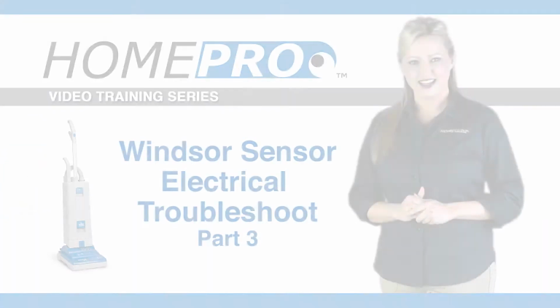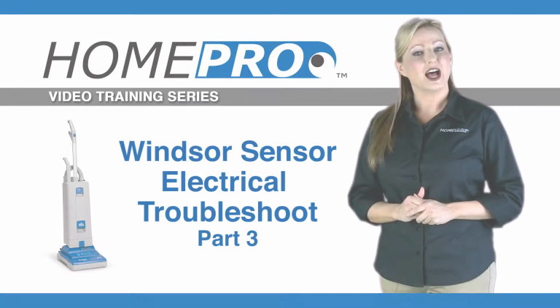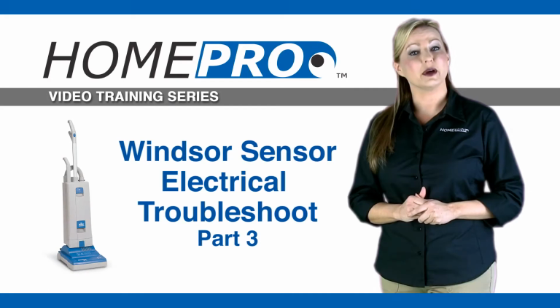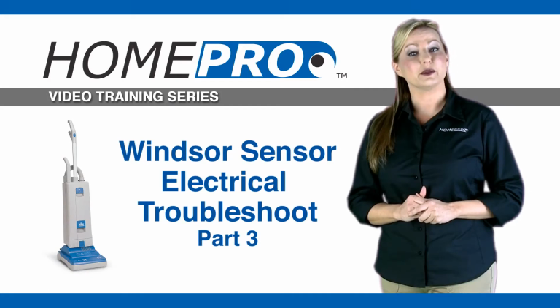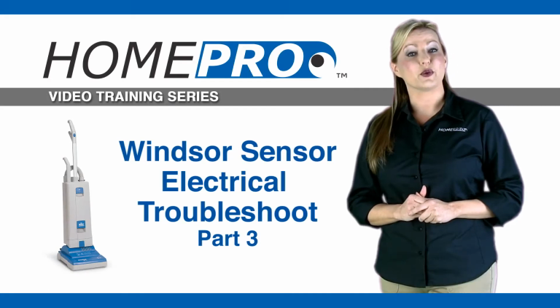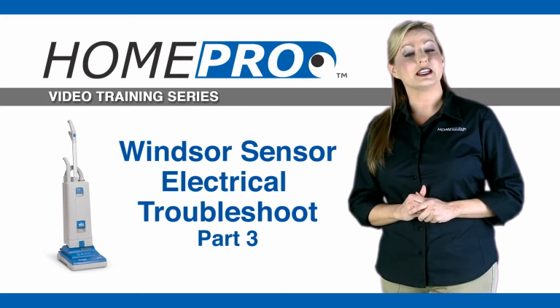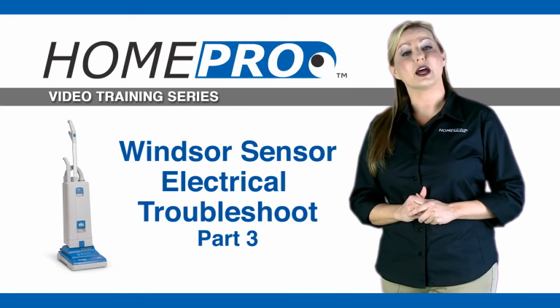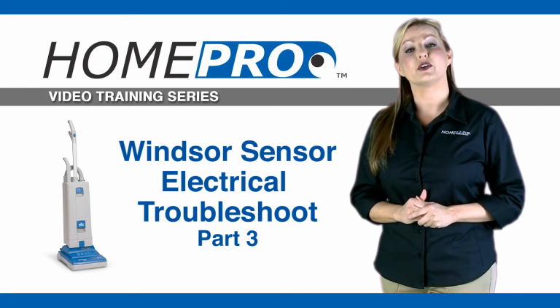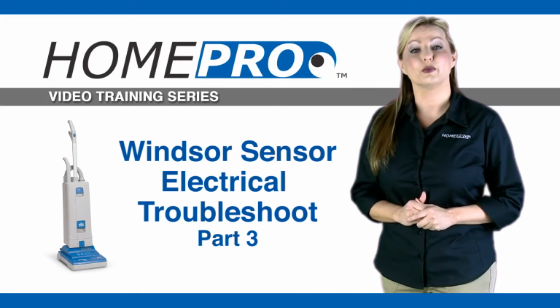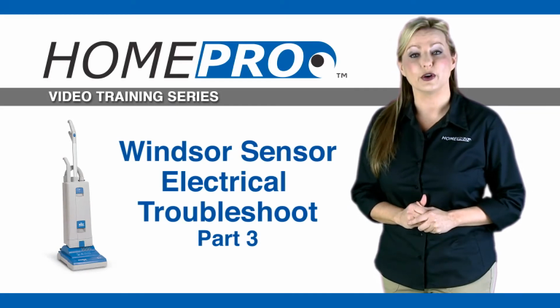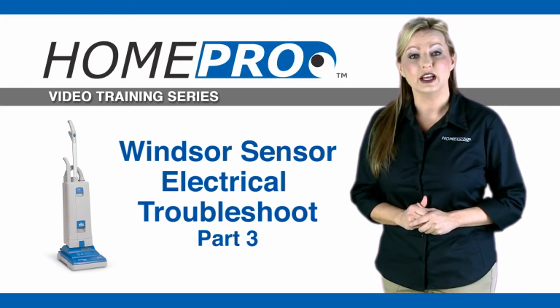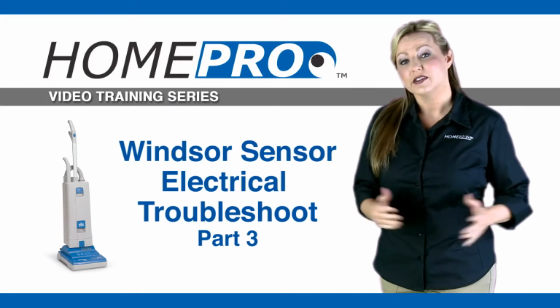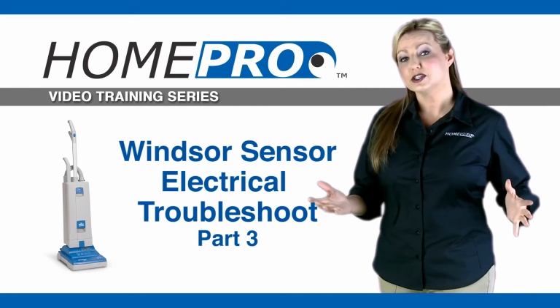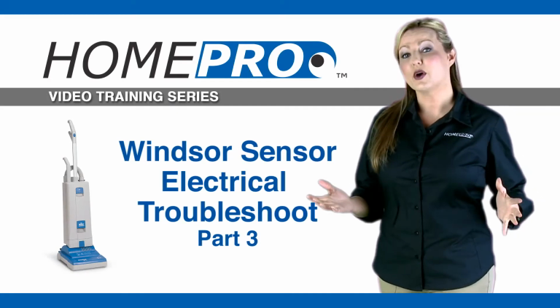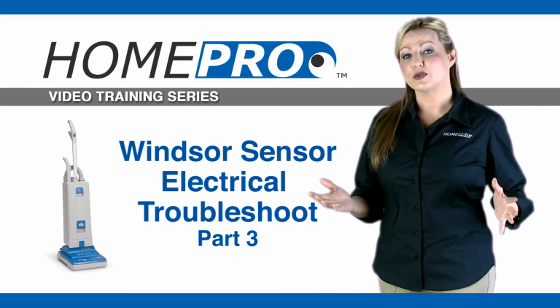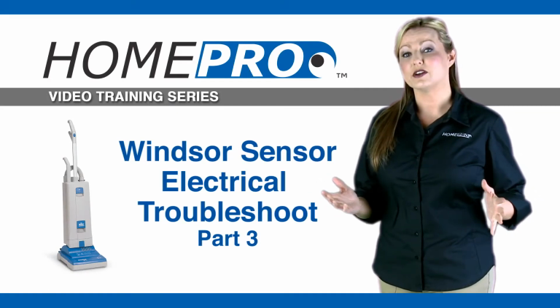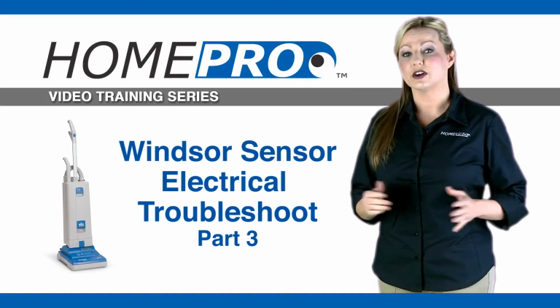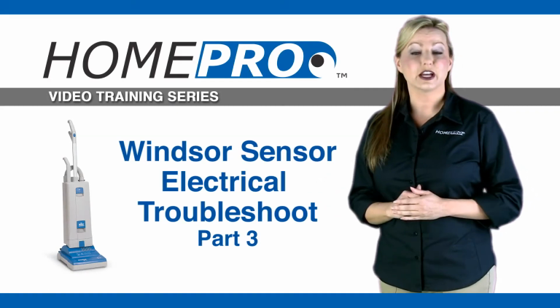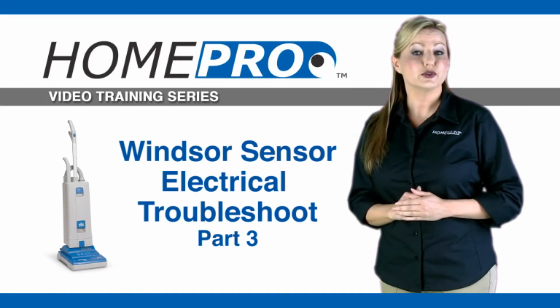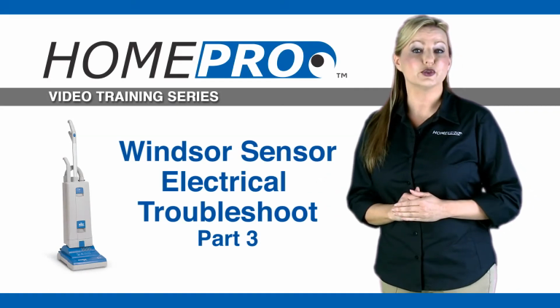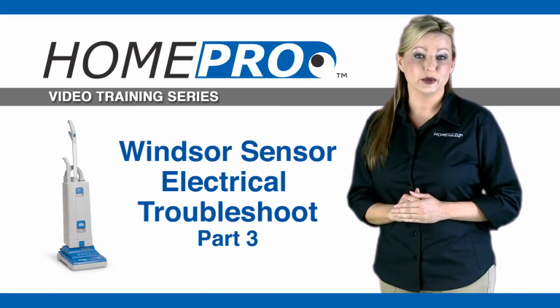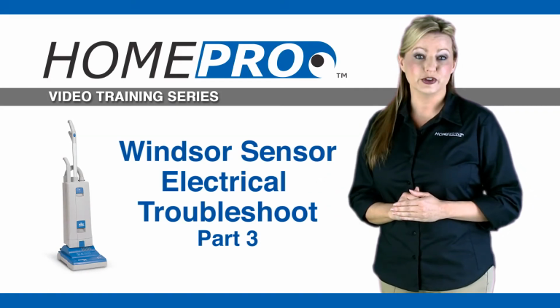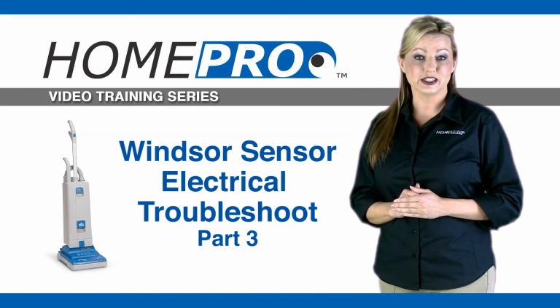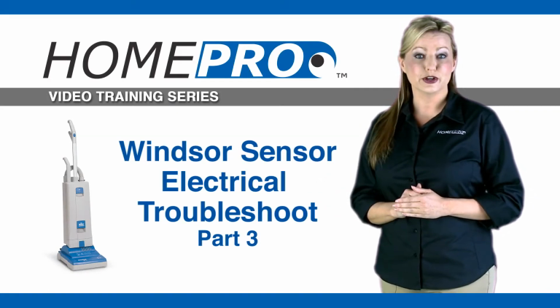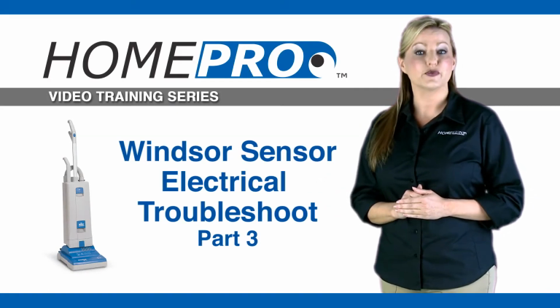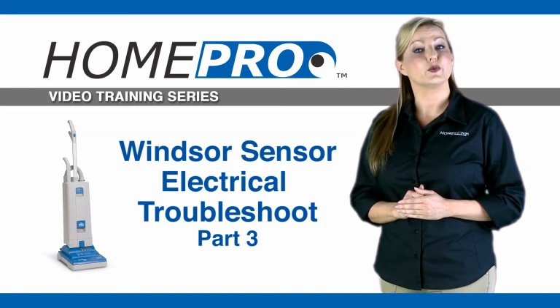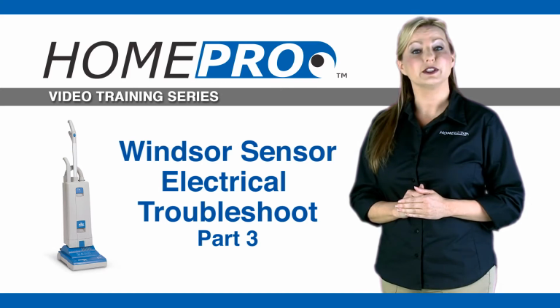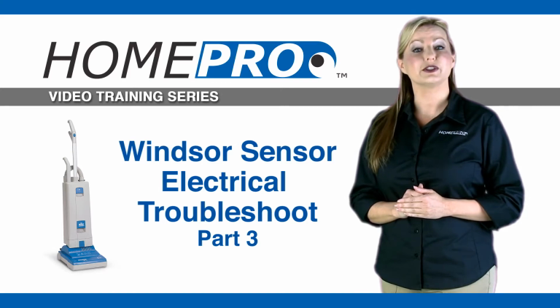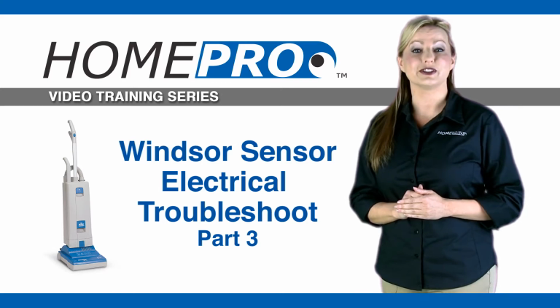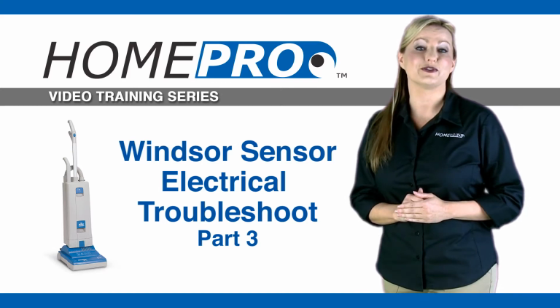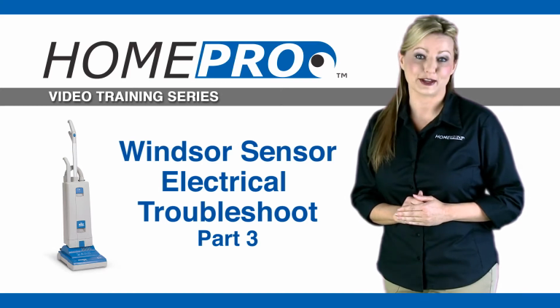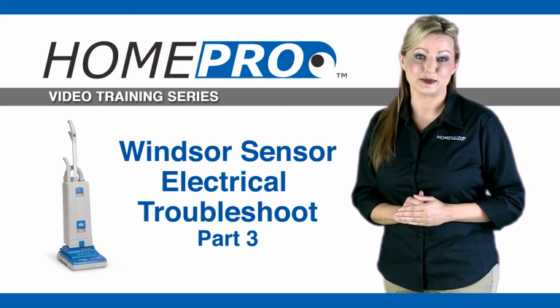Hi, my name is Brandi and I'm with HomePro. This is part three of our electrical troubleshooting series for the Windsor Sensor Vacuum.